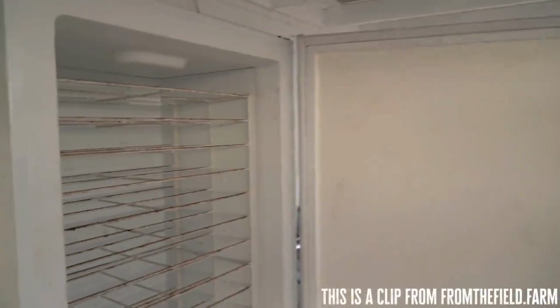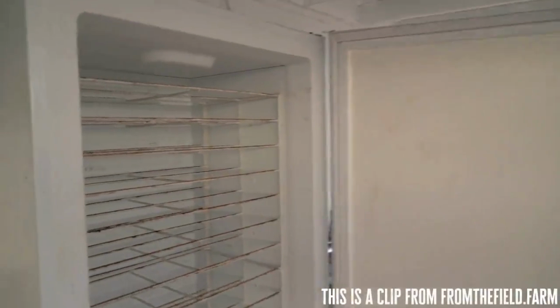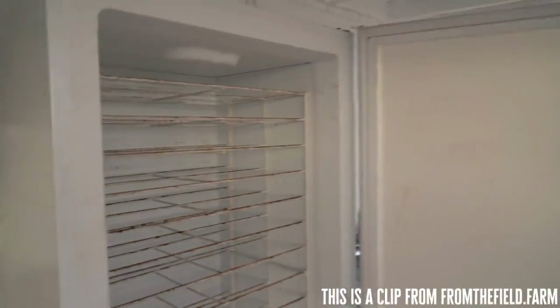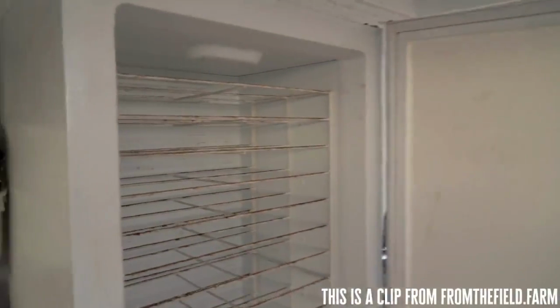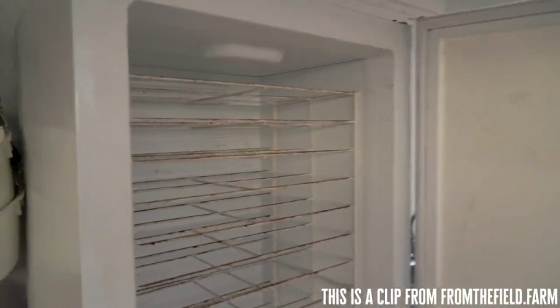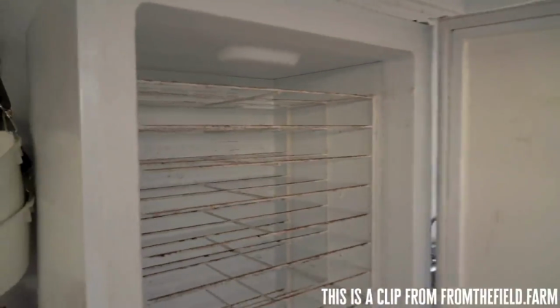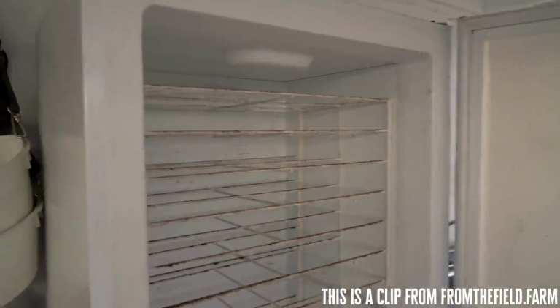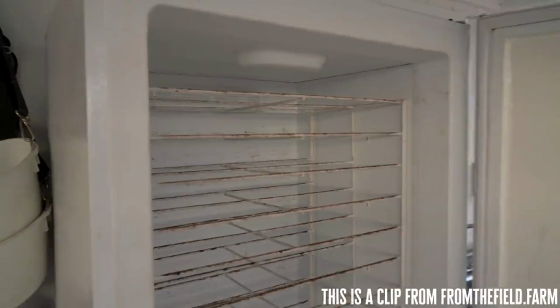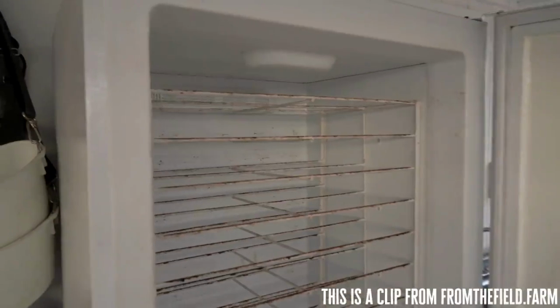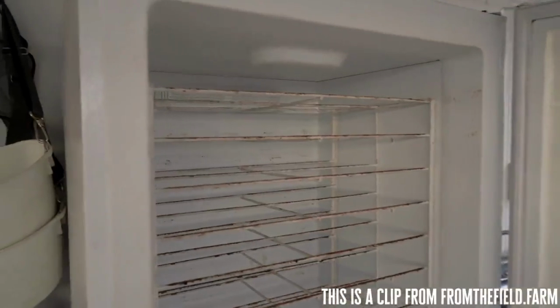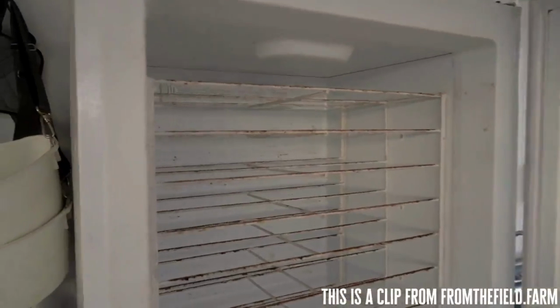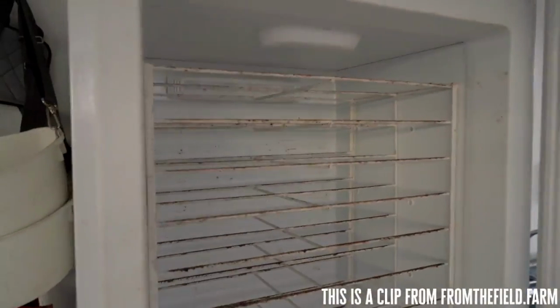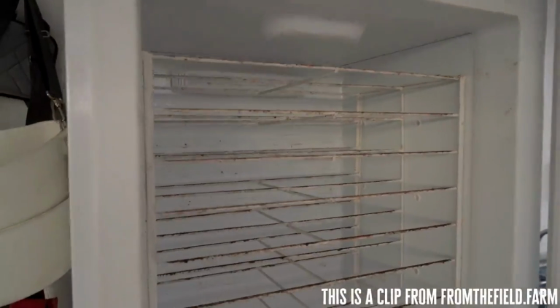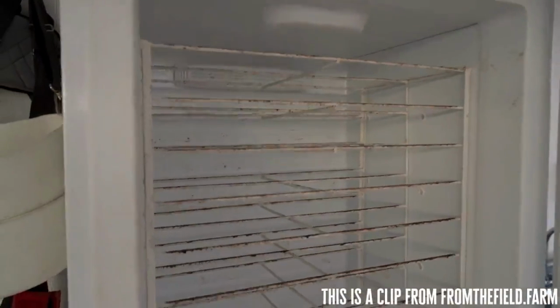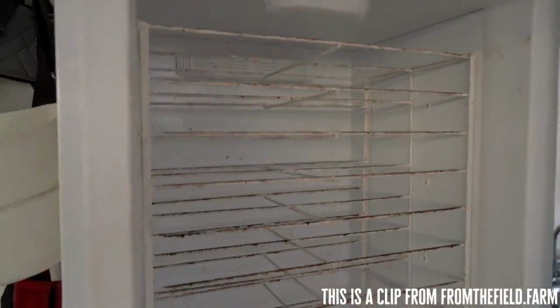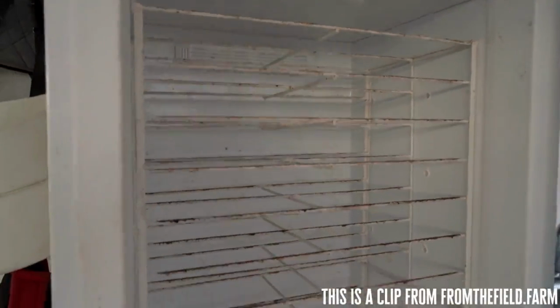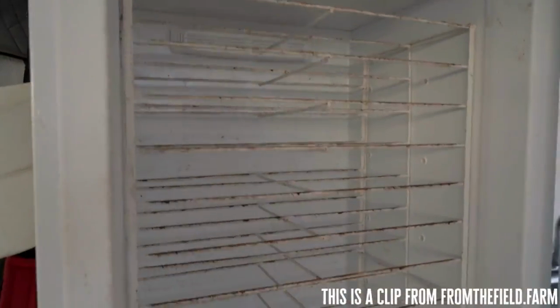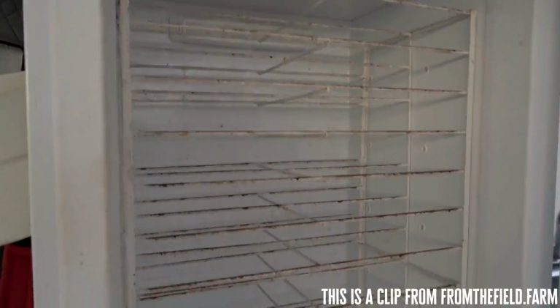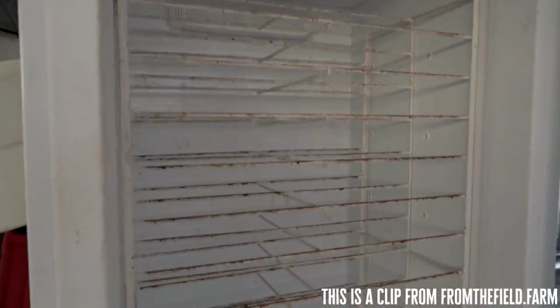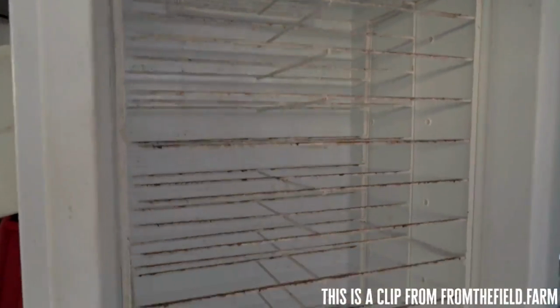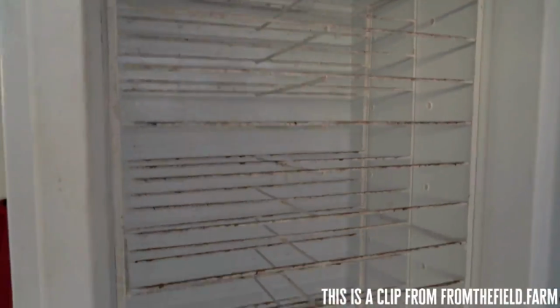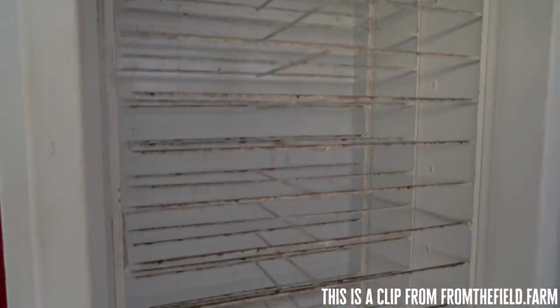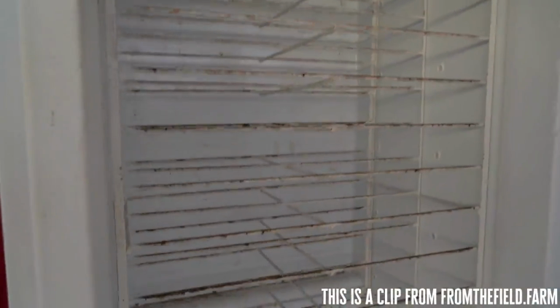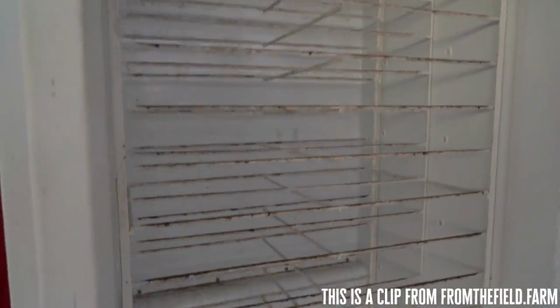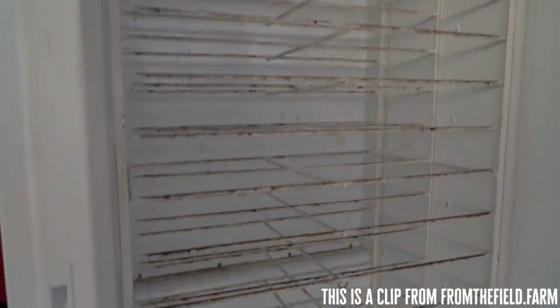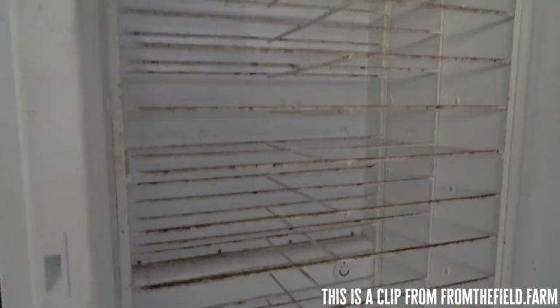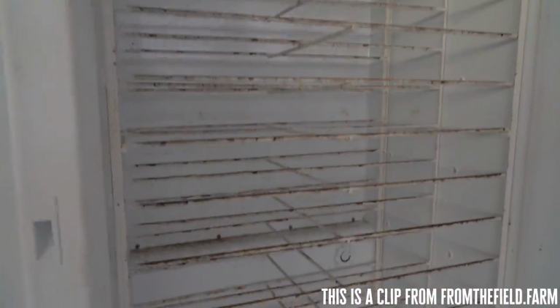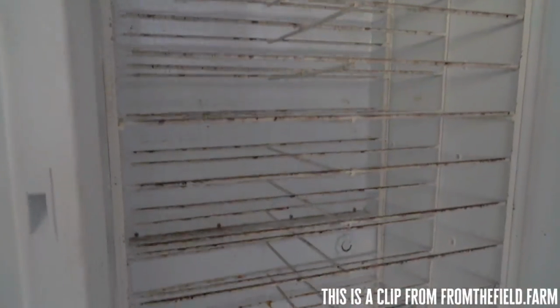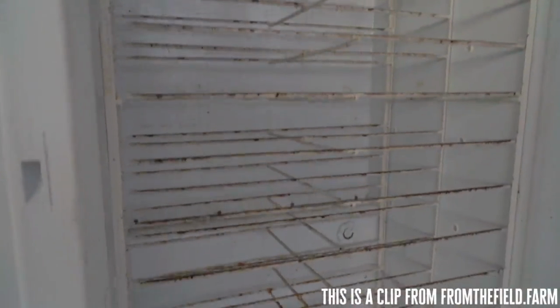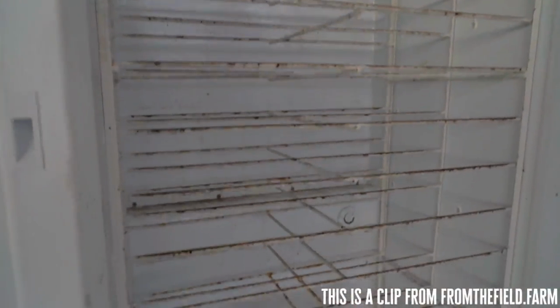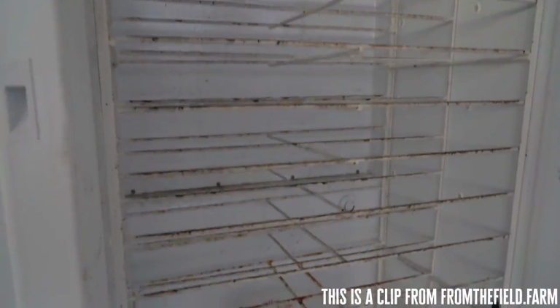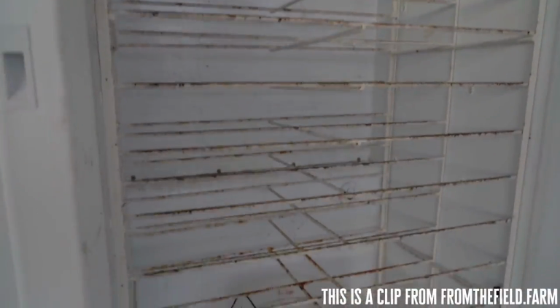Brassicas, if we put them in here, 12 hours. For our lettuce, two to three days even is pretty good.